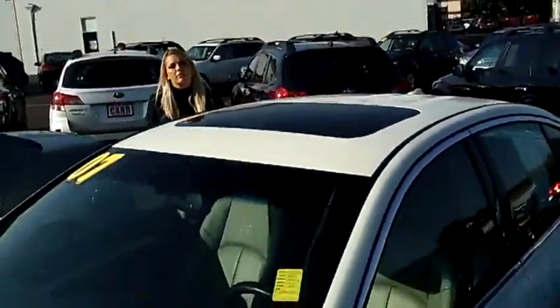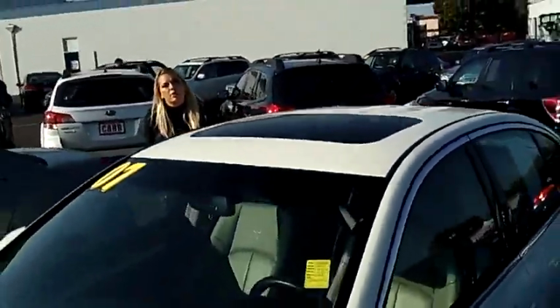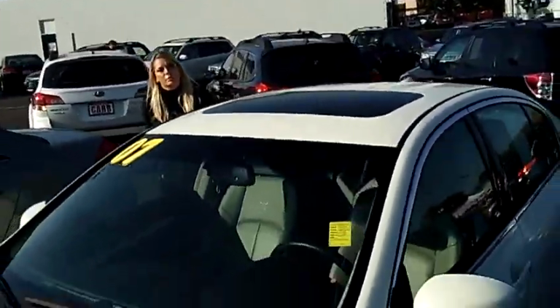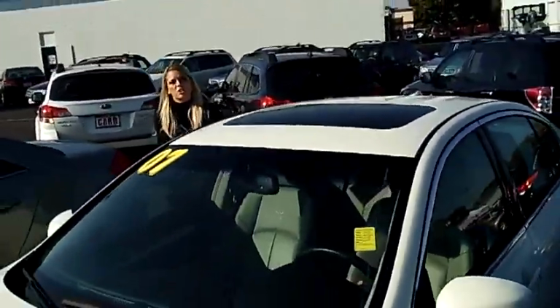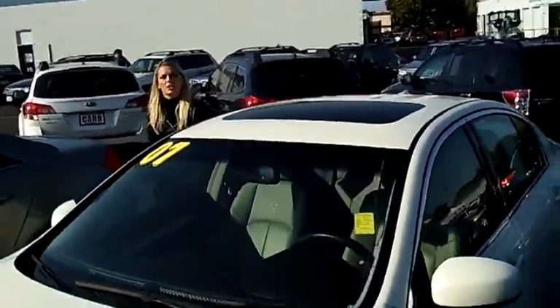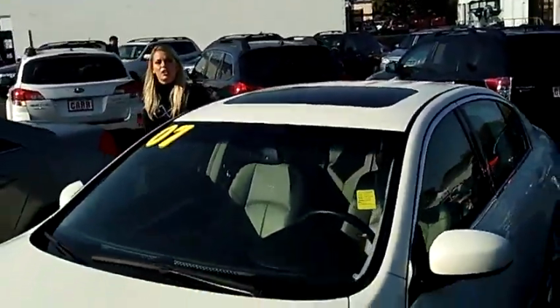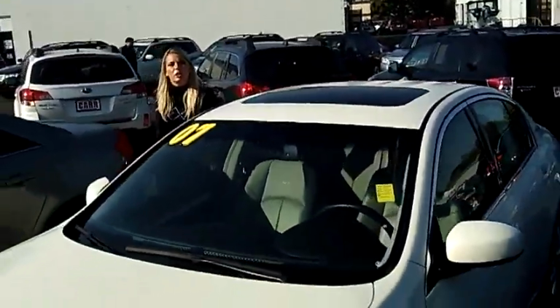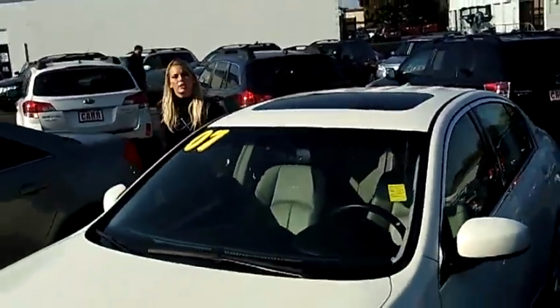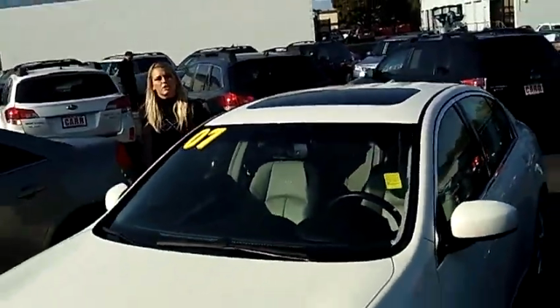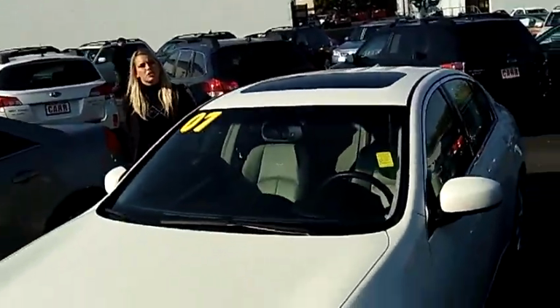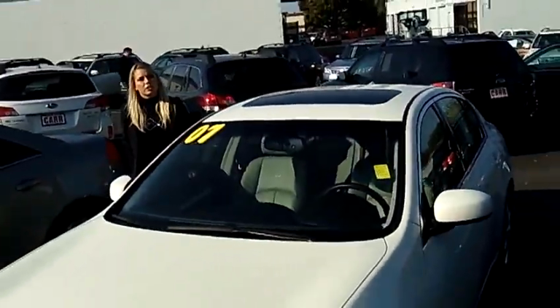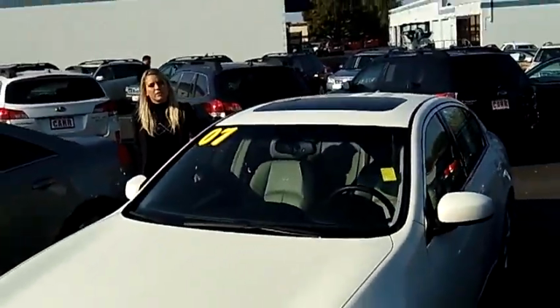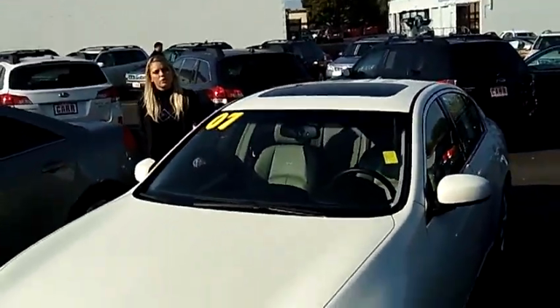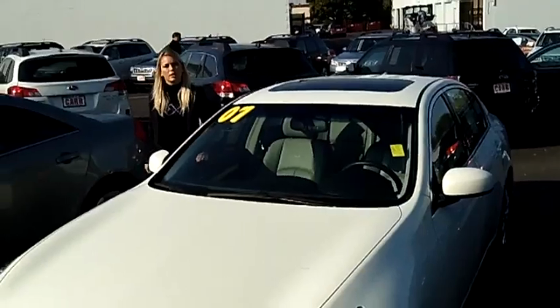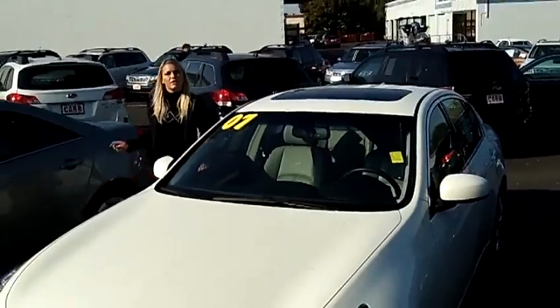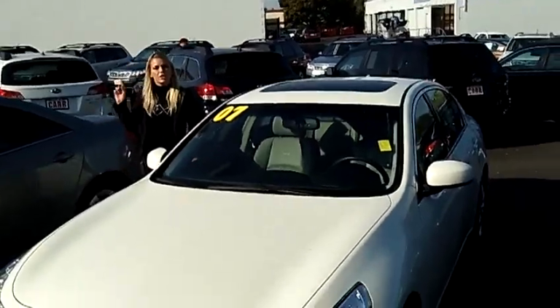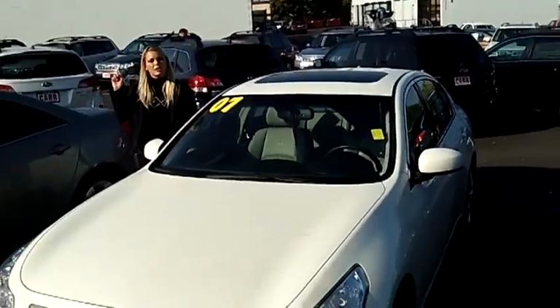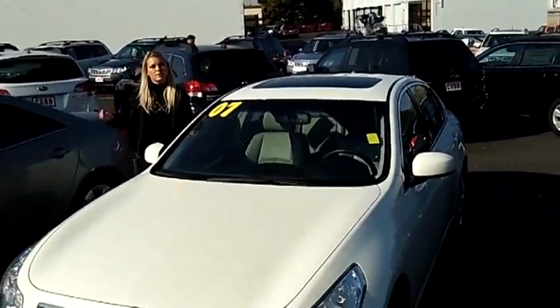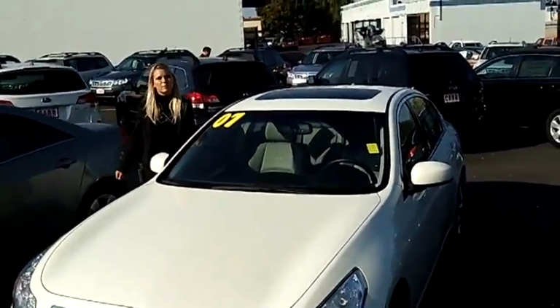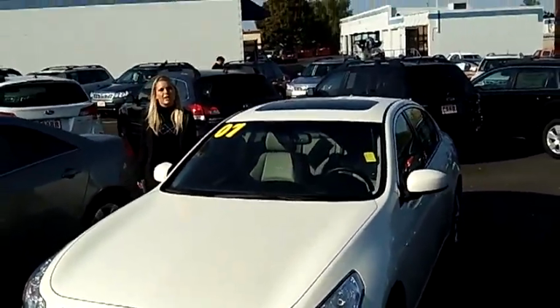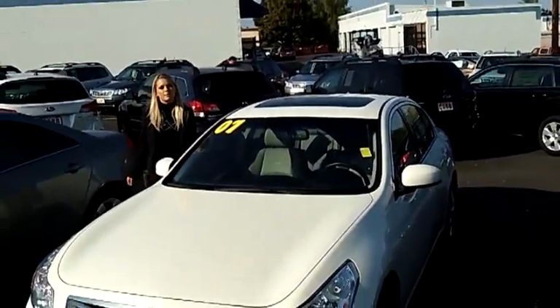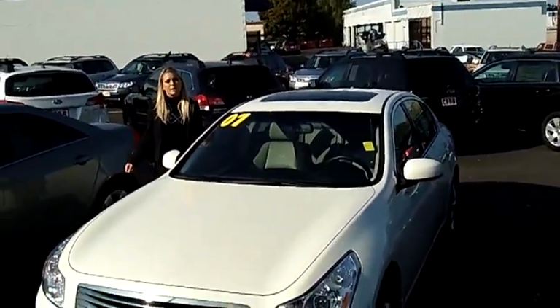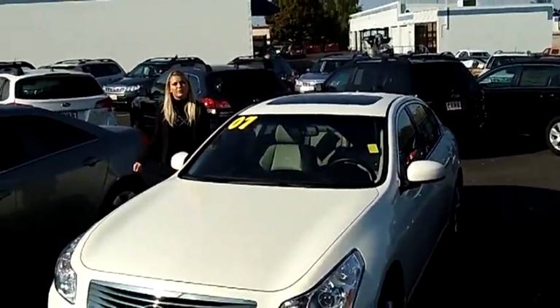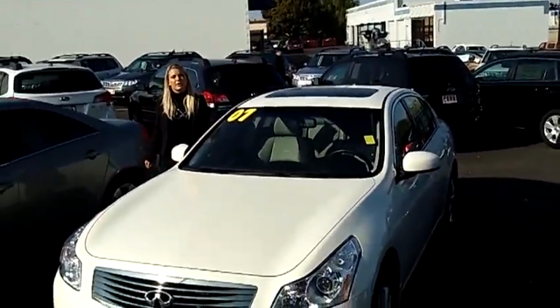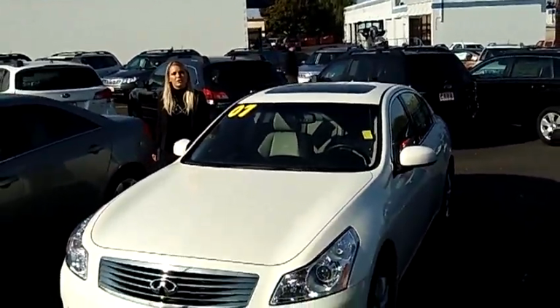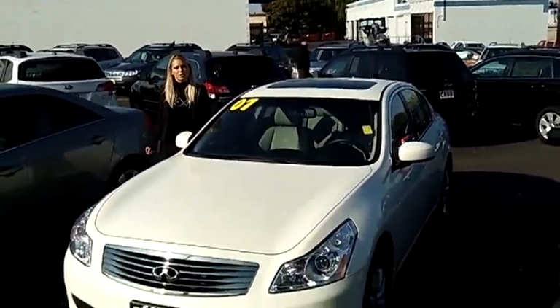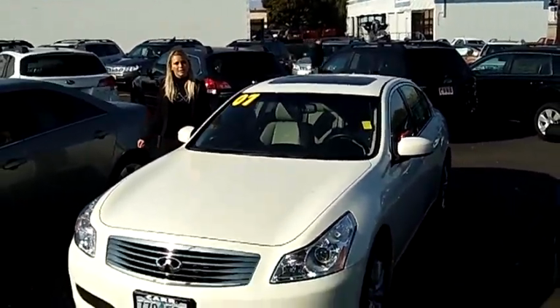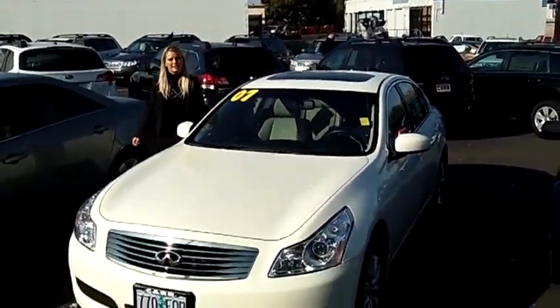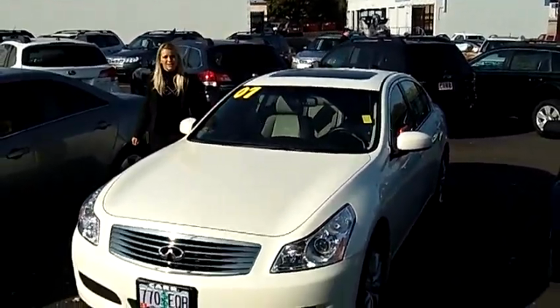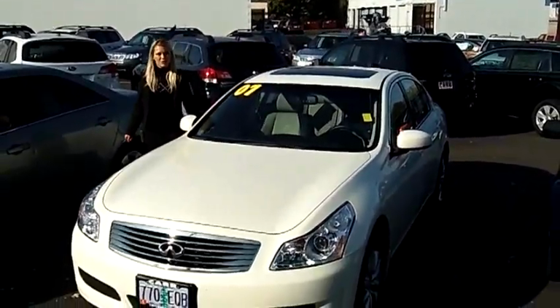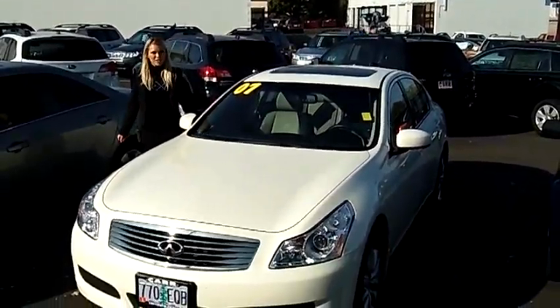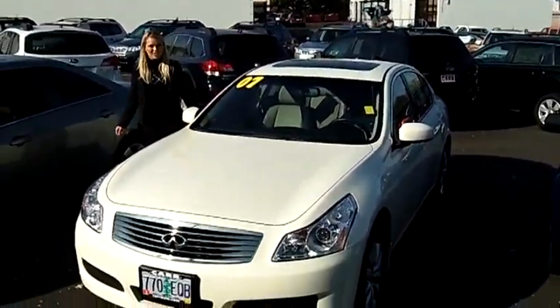For more information on this car or any other cars in our inventory, give us a call on the number provided above. We'd love to earn your business. Thanks for watching.